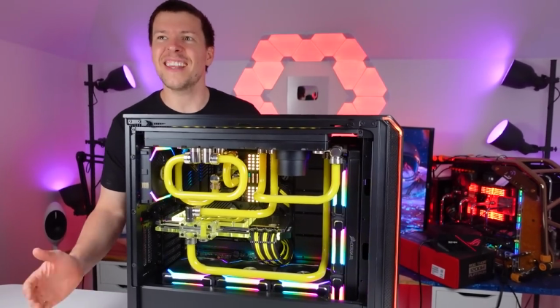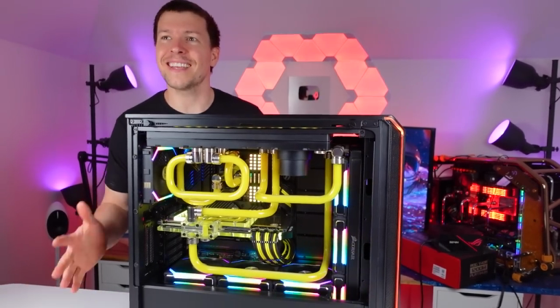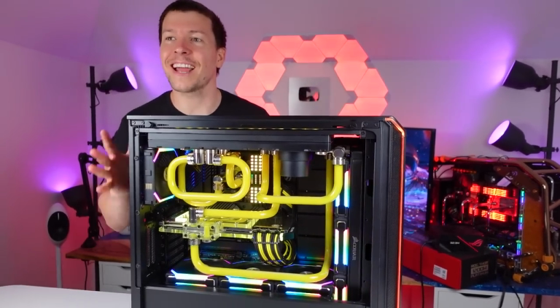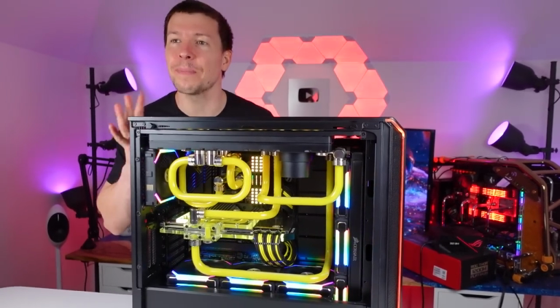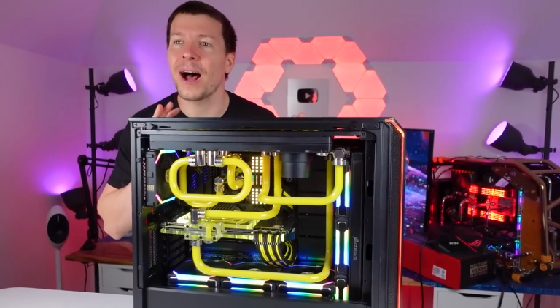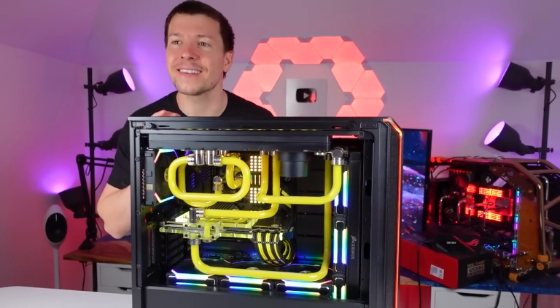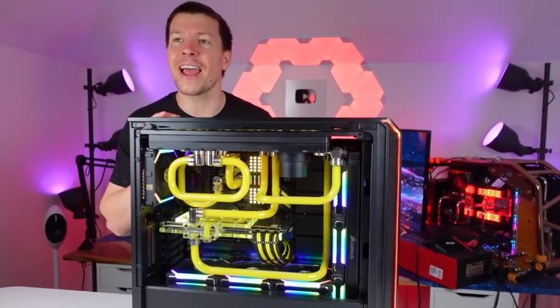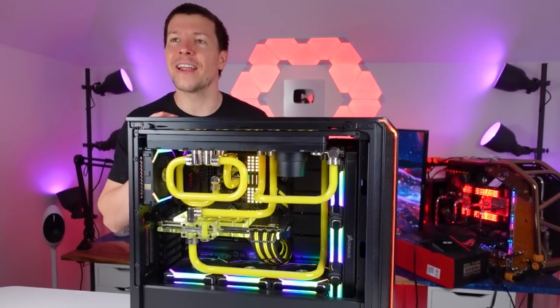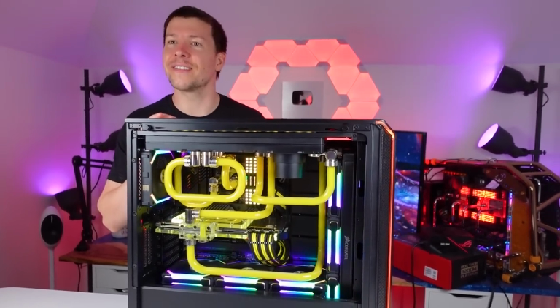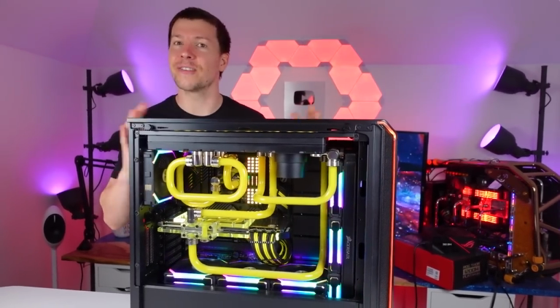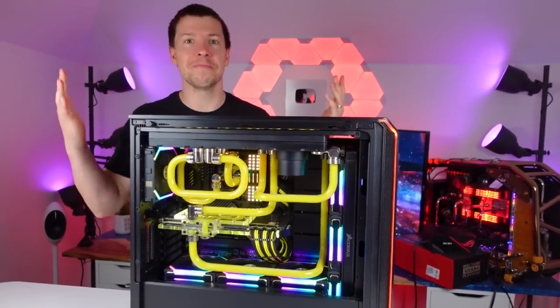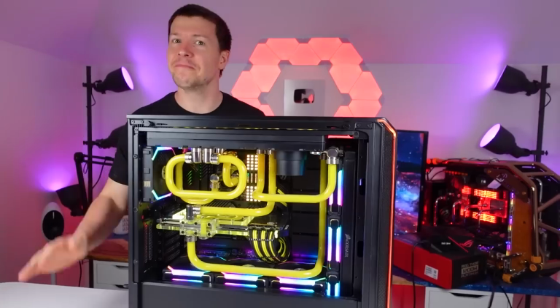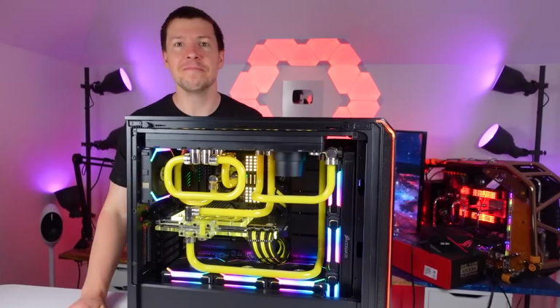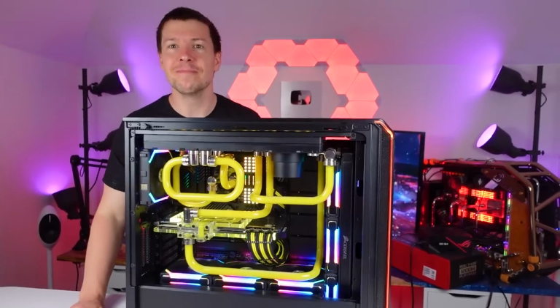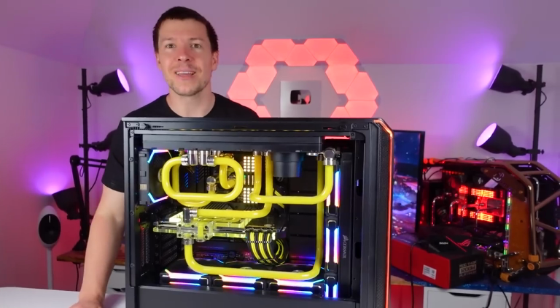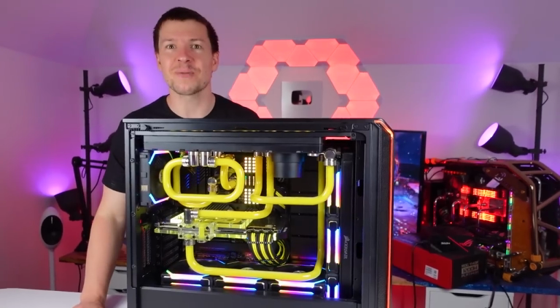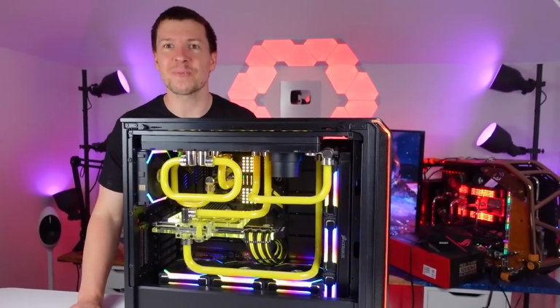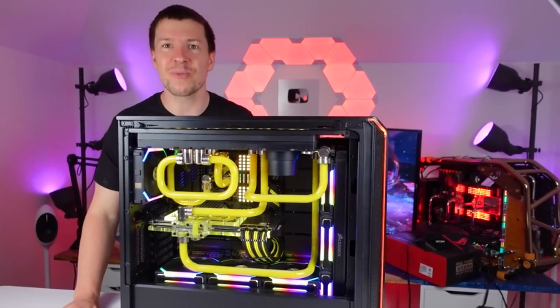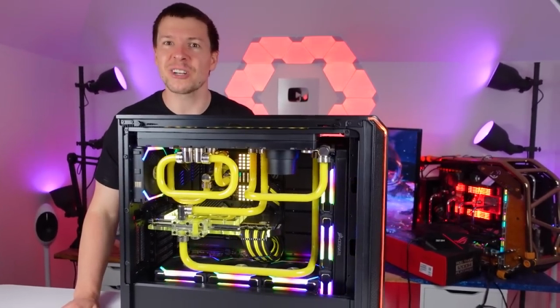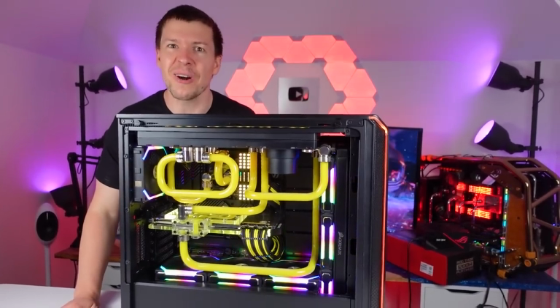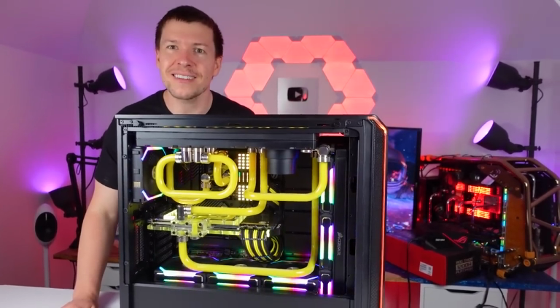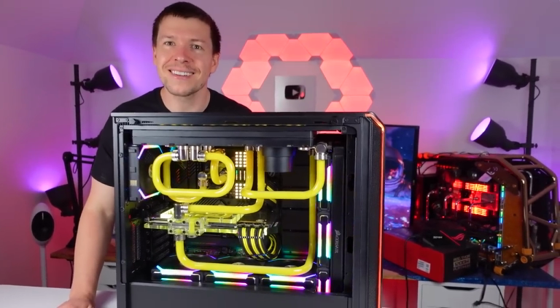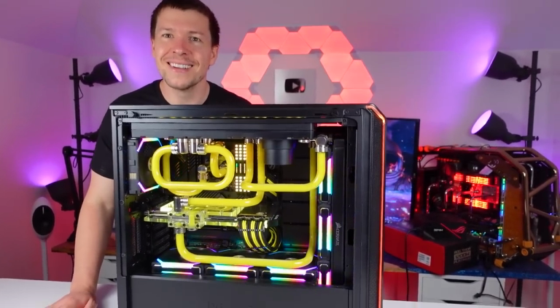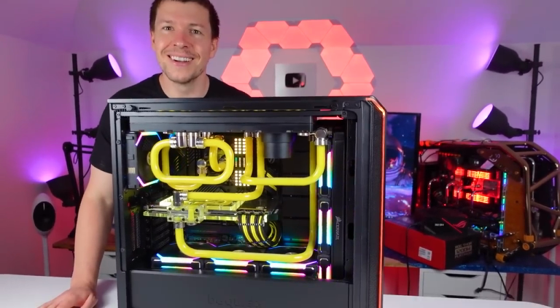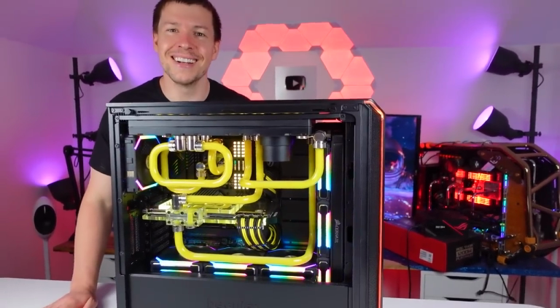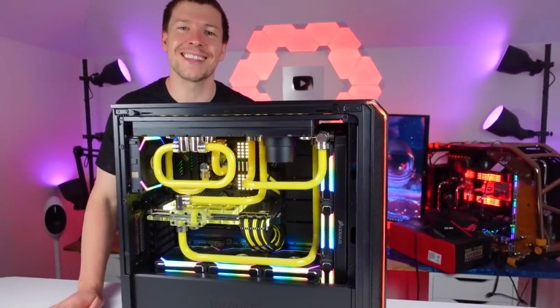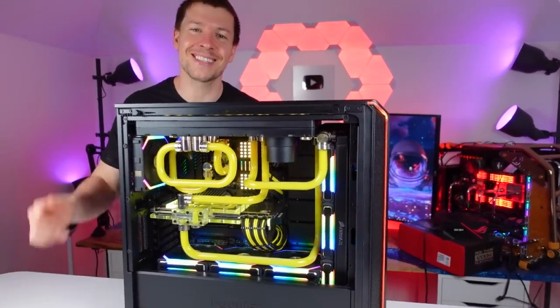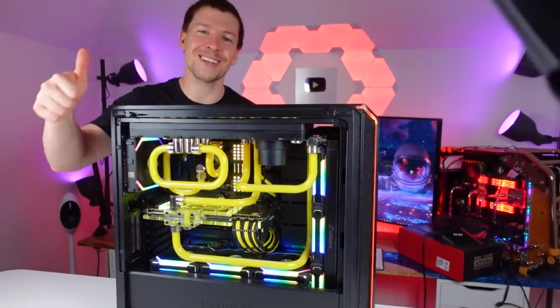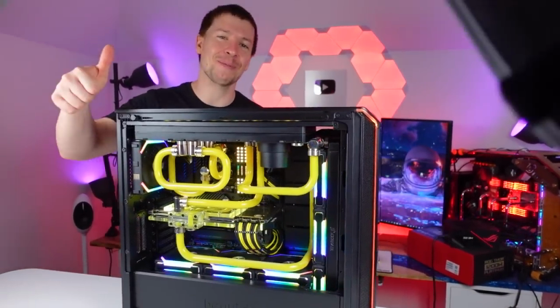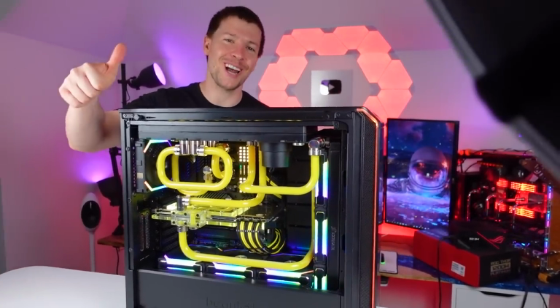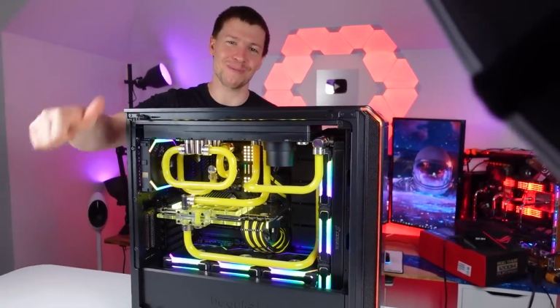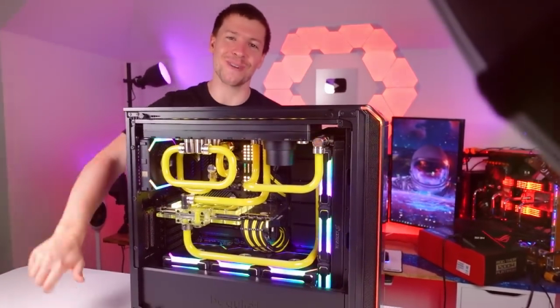Let's get this thing taken apart — and that's pretty much it. Thanks guys and appreciate your support.